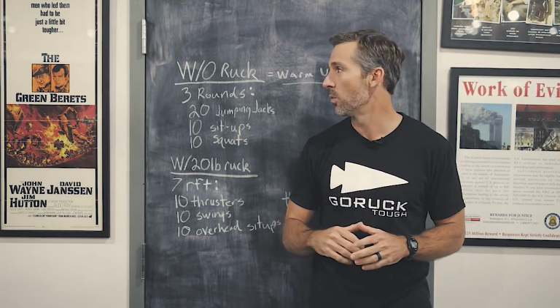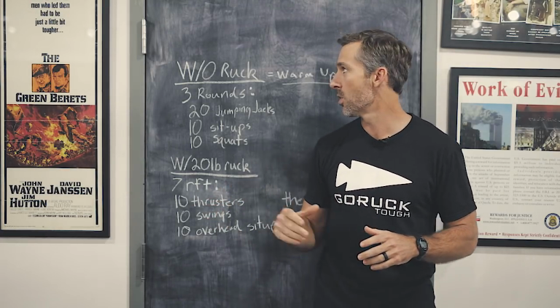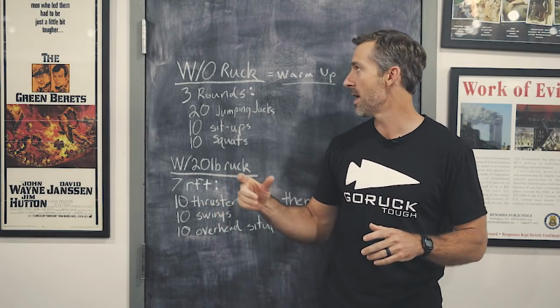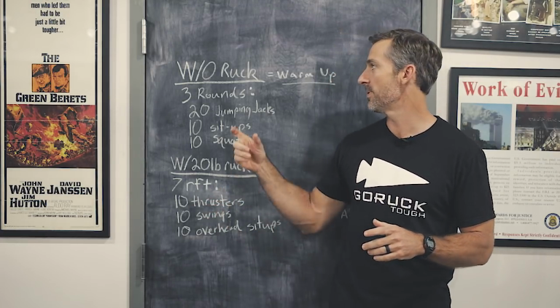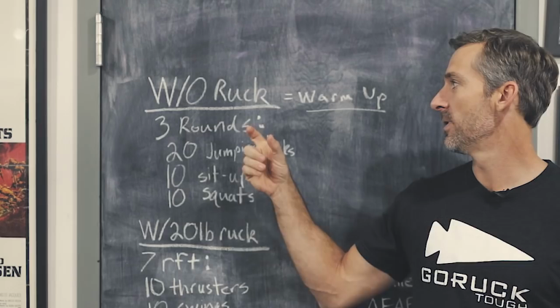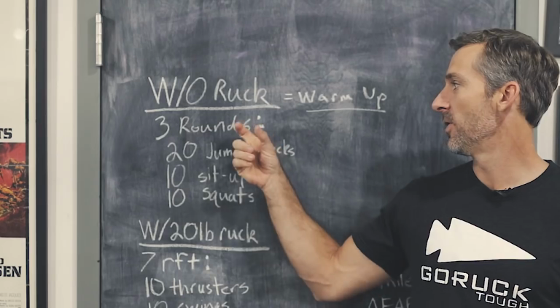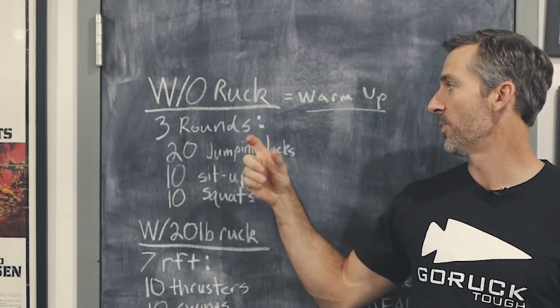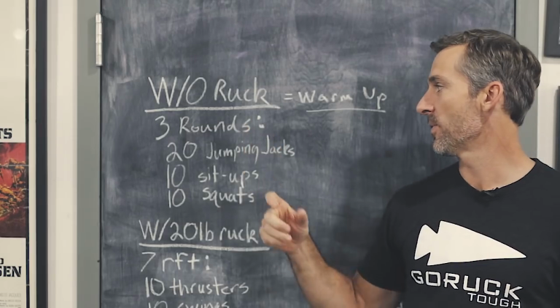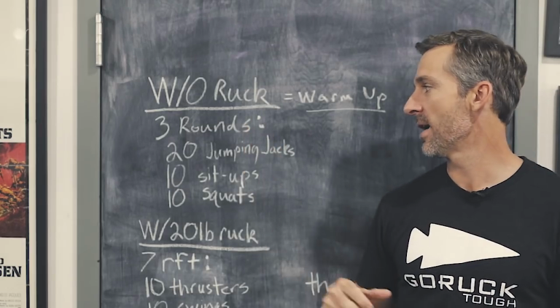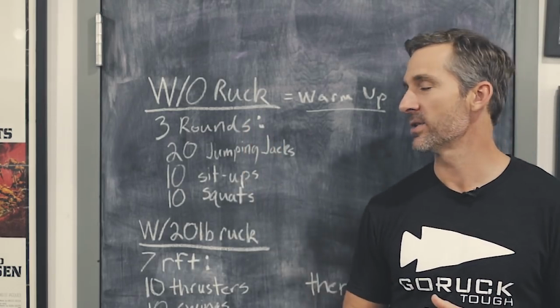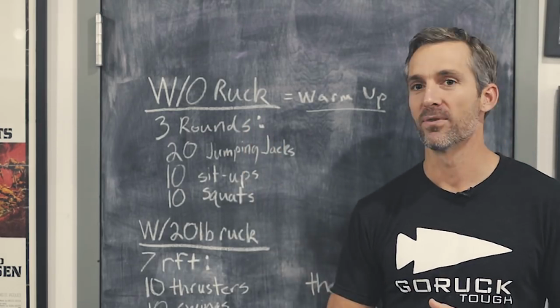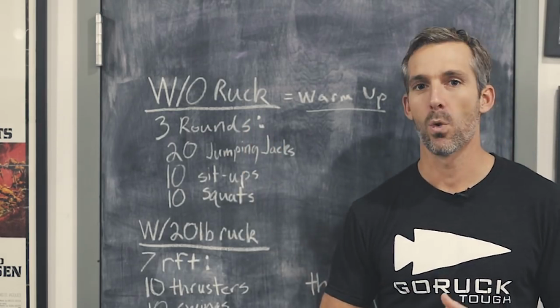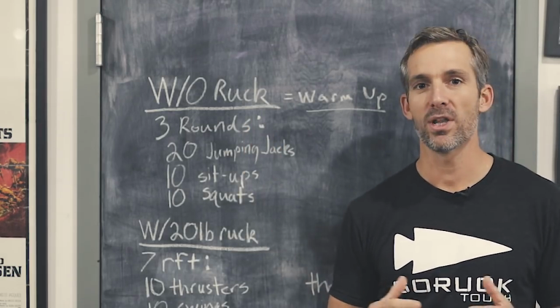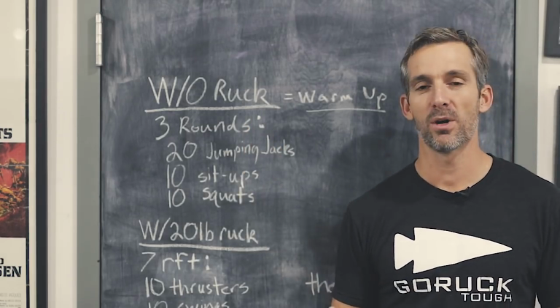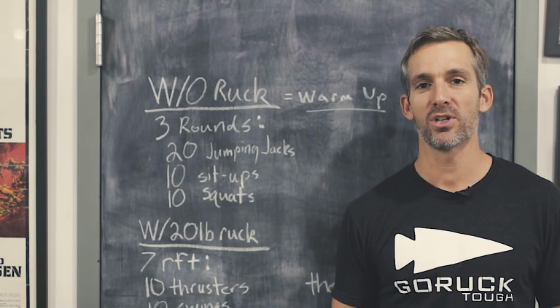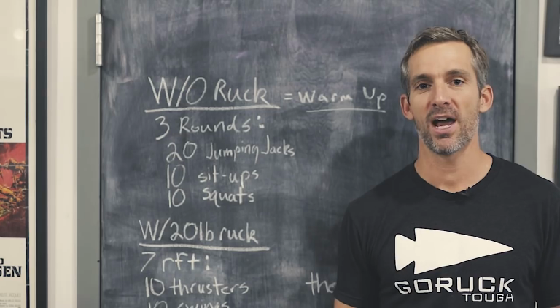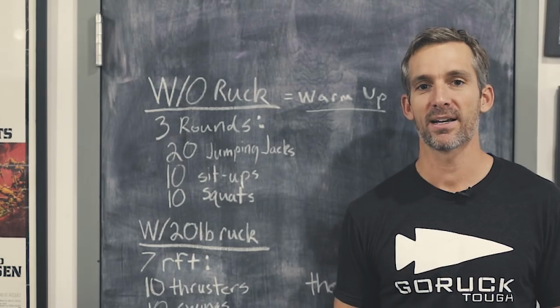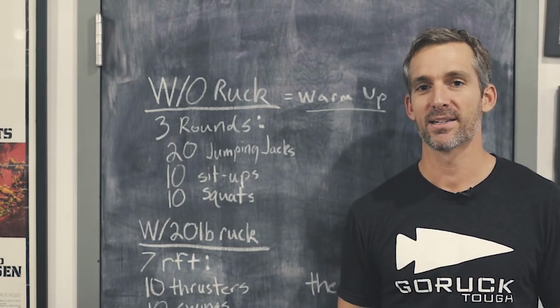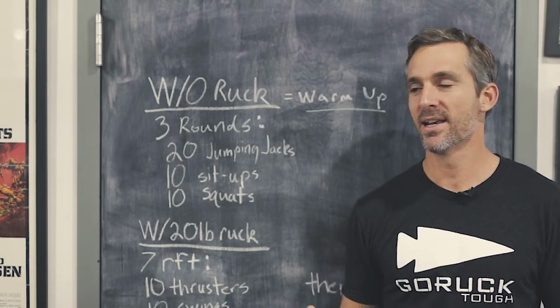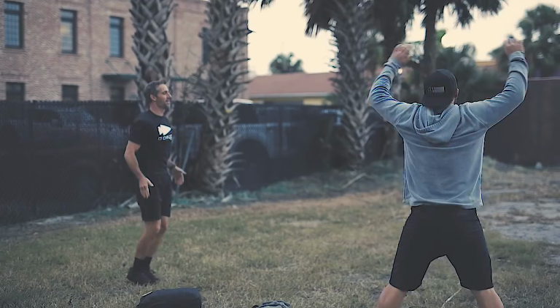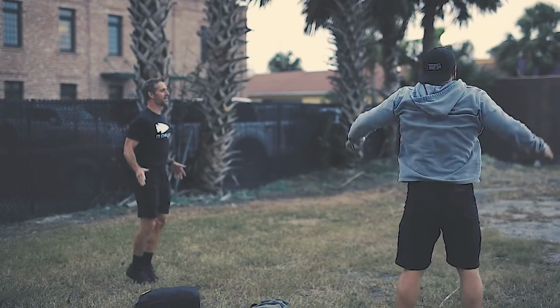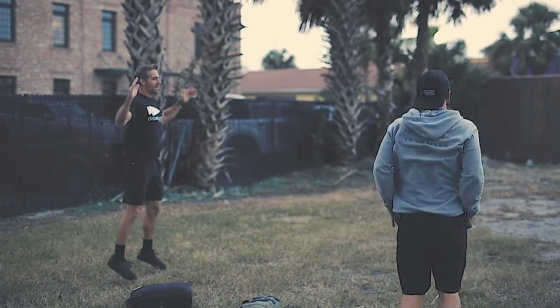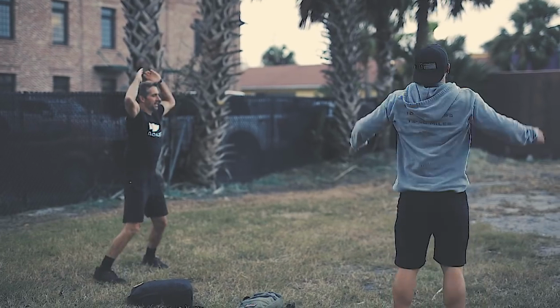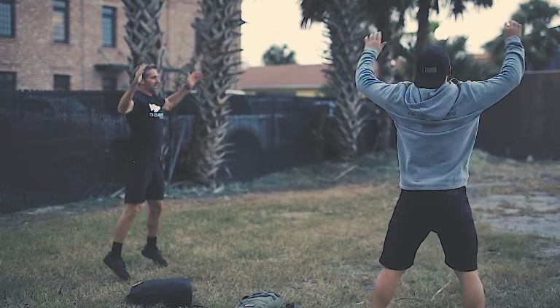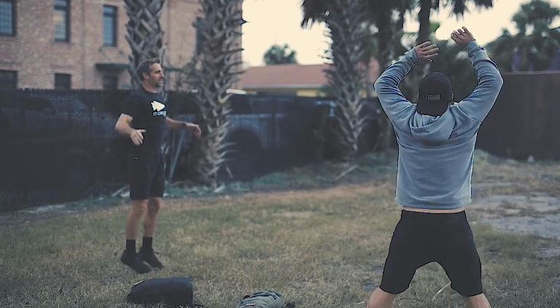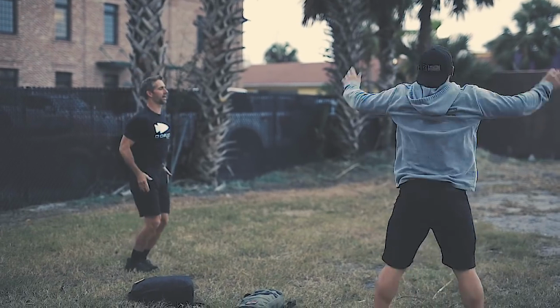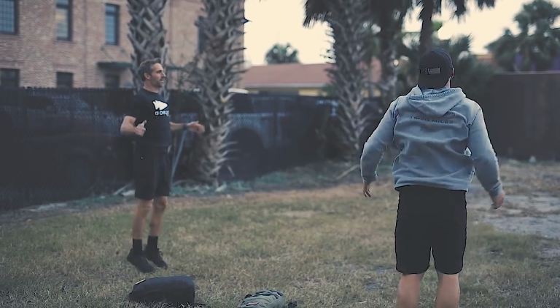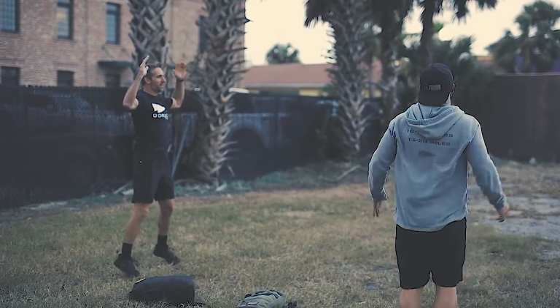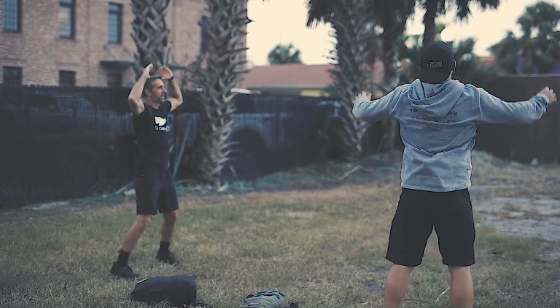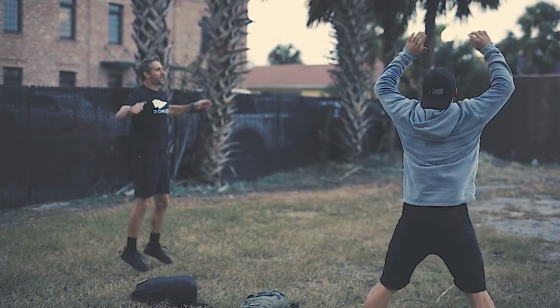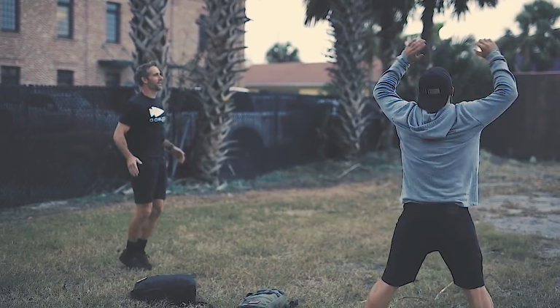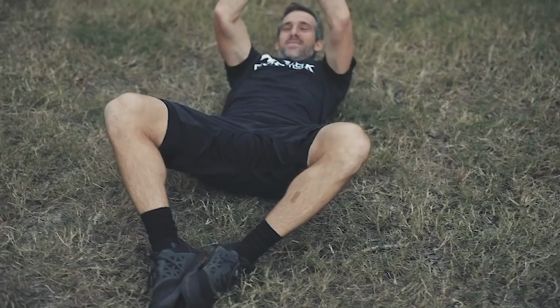So to warm up, three rounds of 20 jumping jacks, 10 sit-ups, and 10 squats.